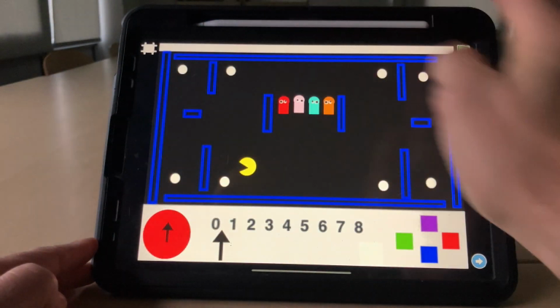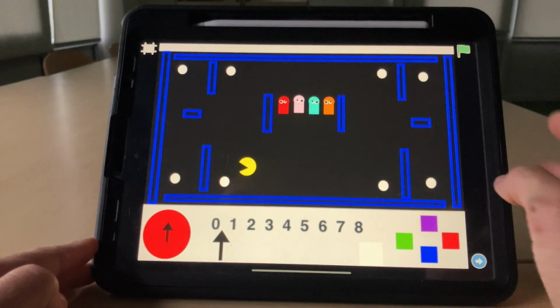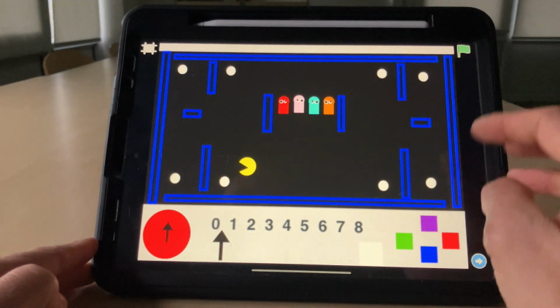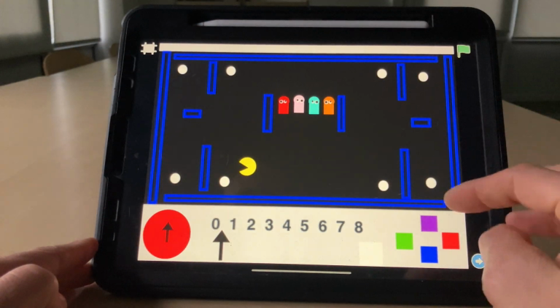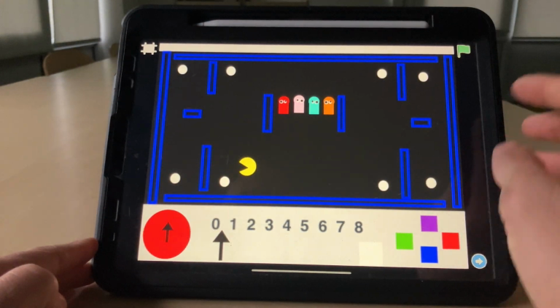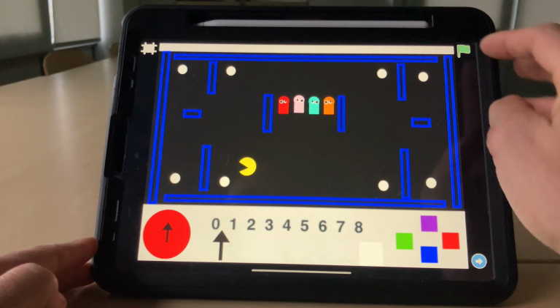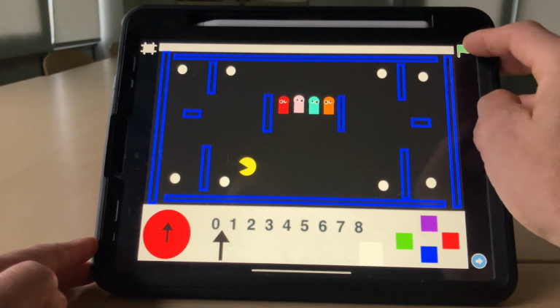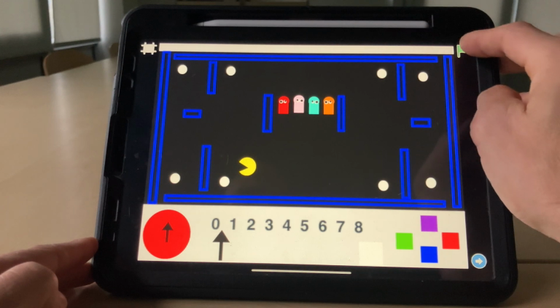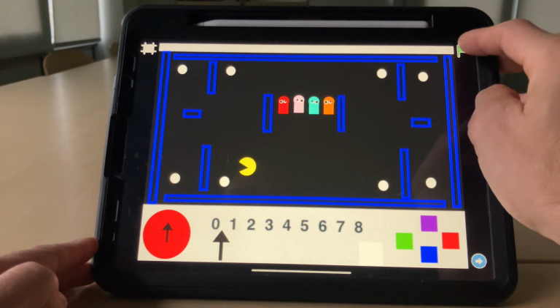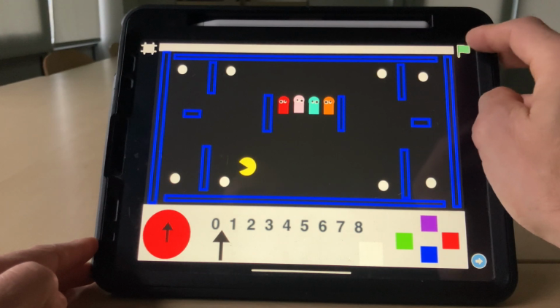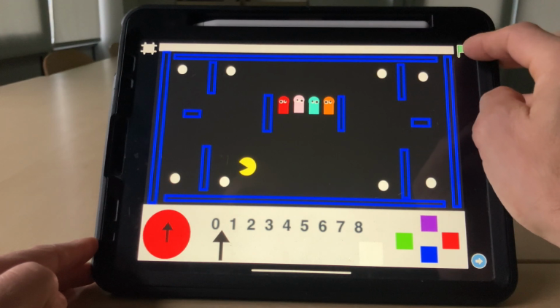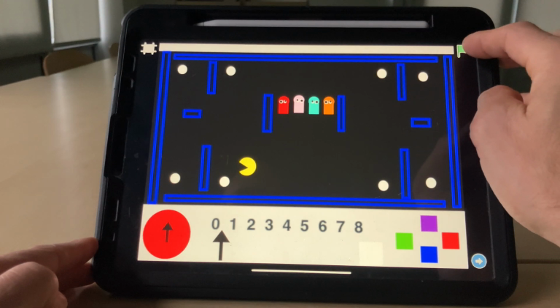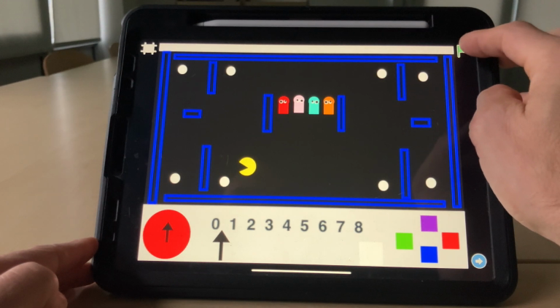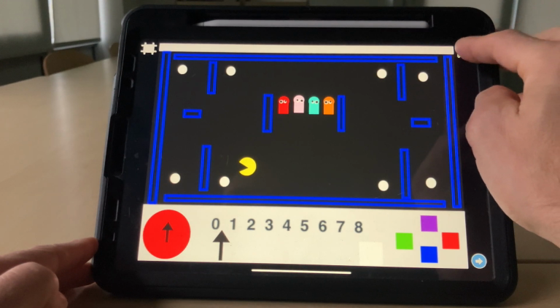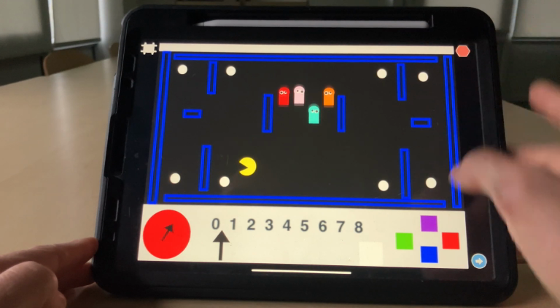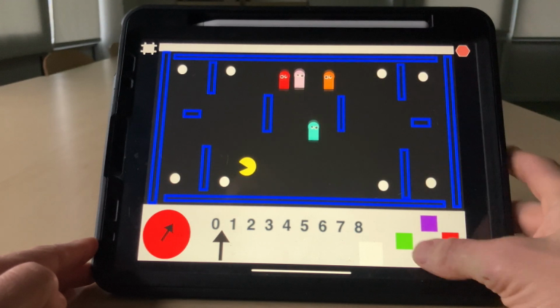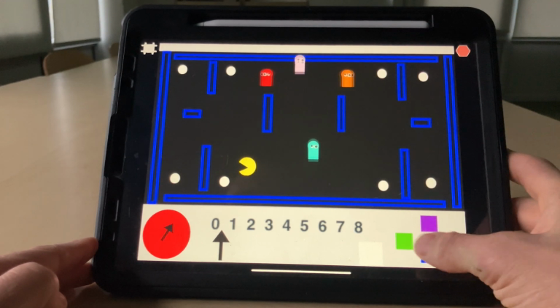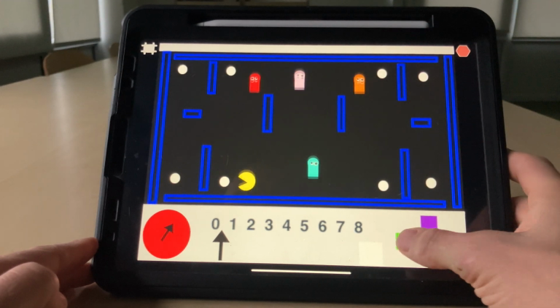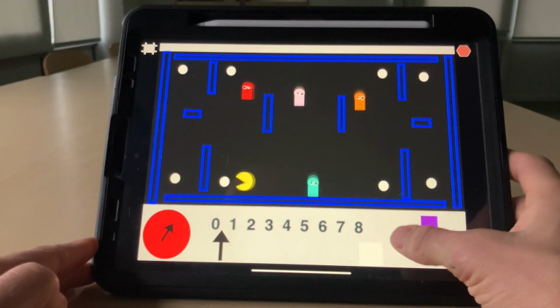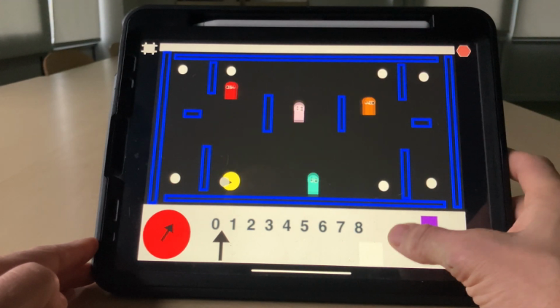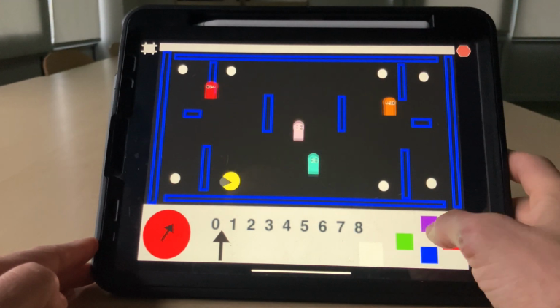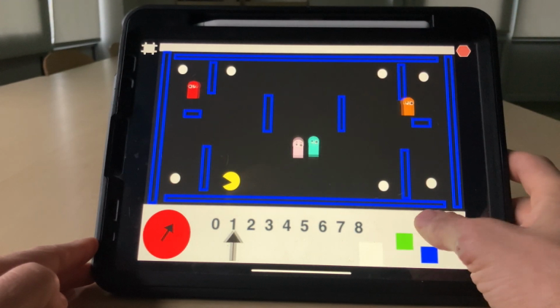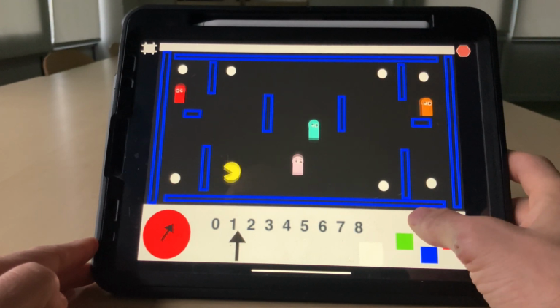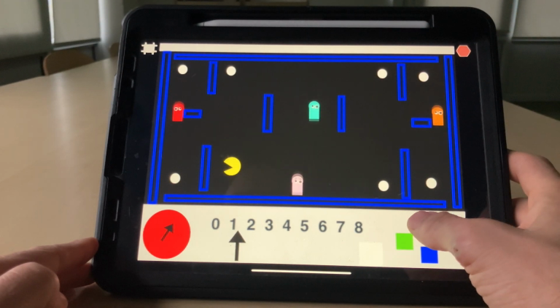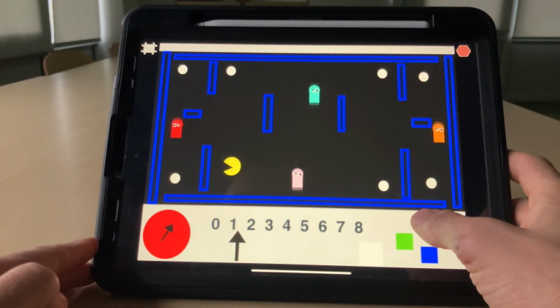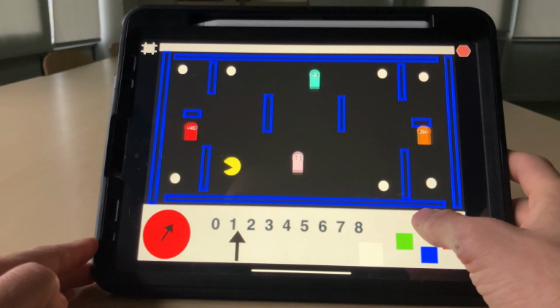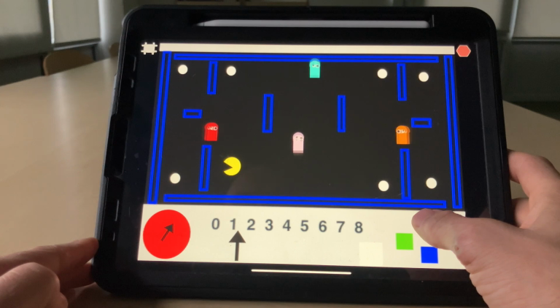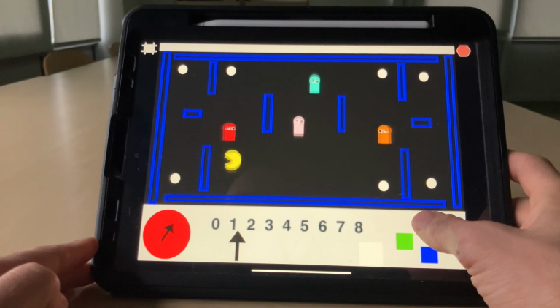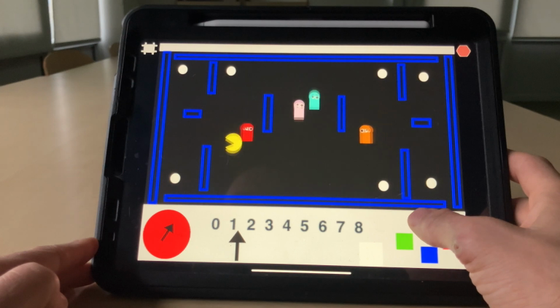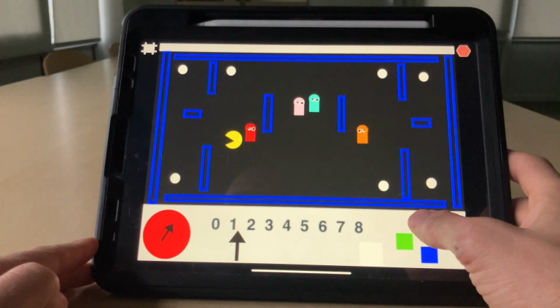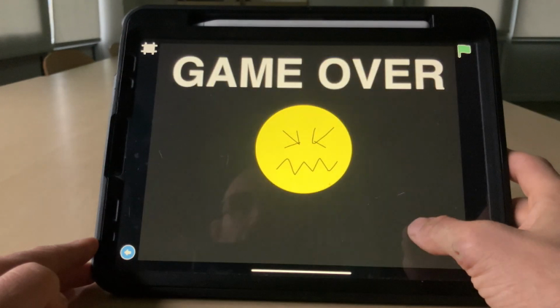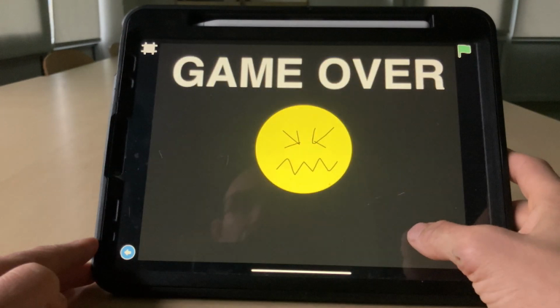So let's try one more time, try and show you that winner's screen. Off we go.